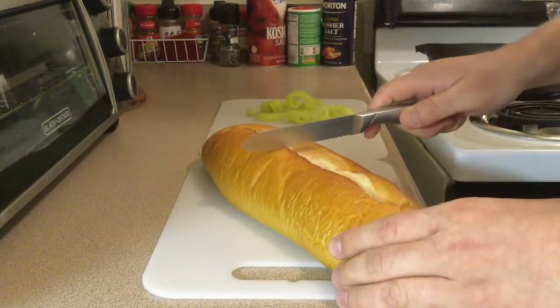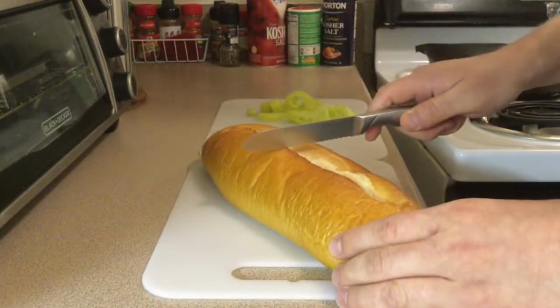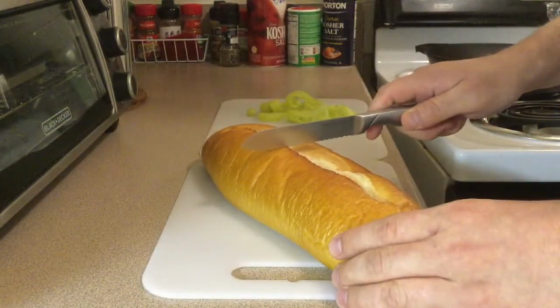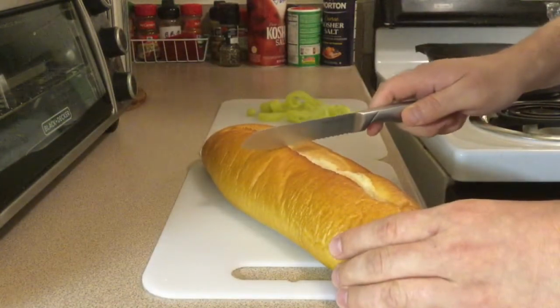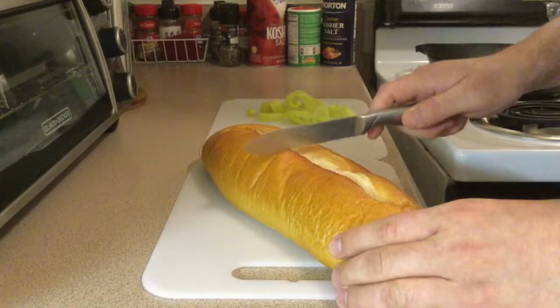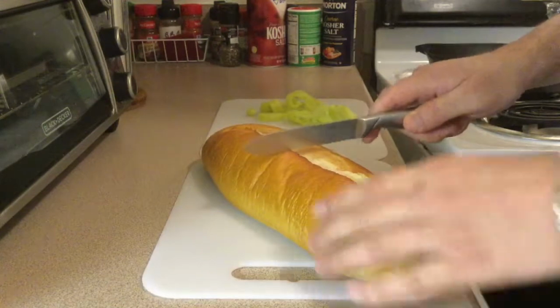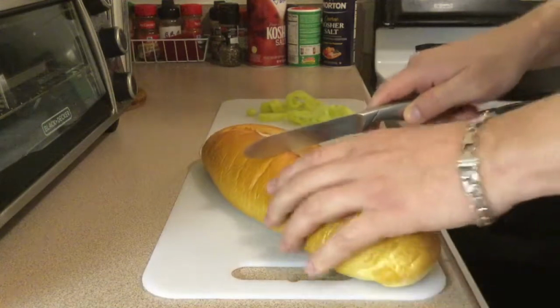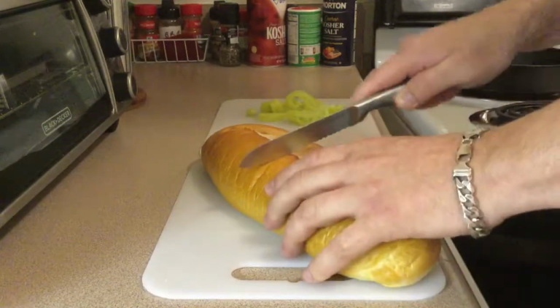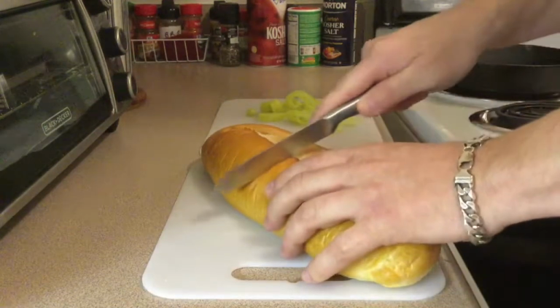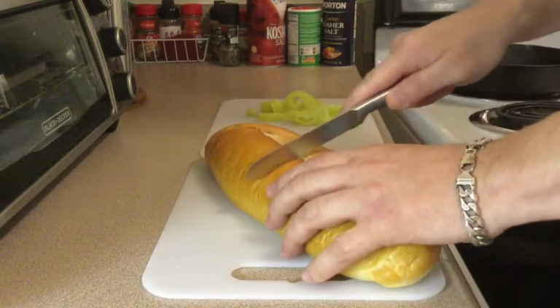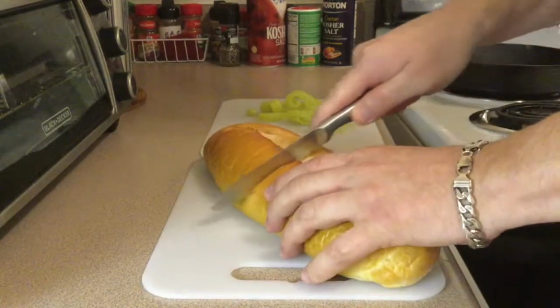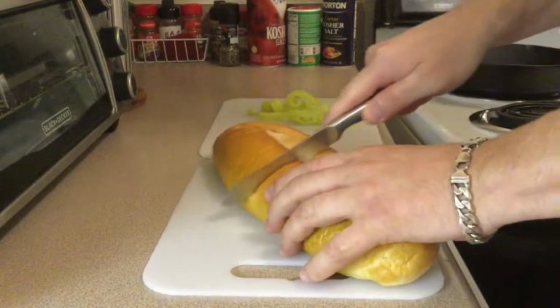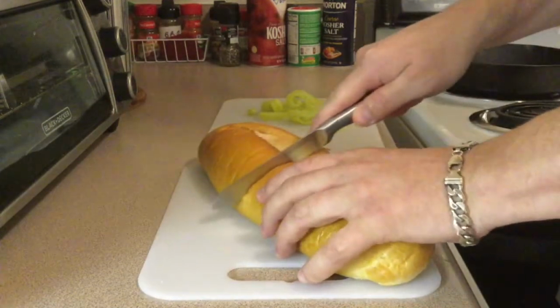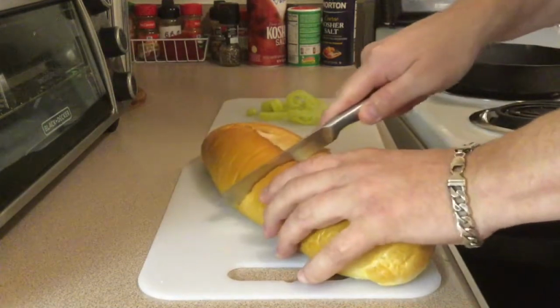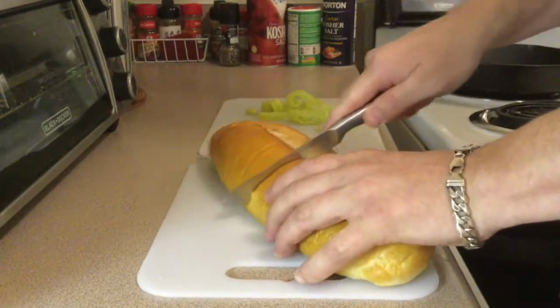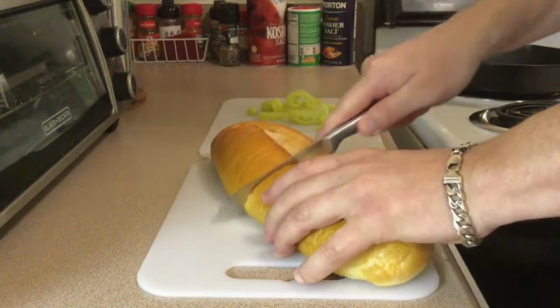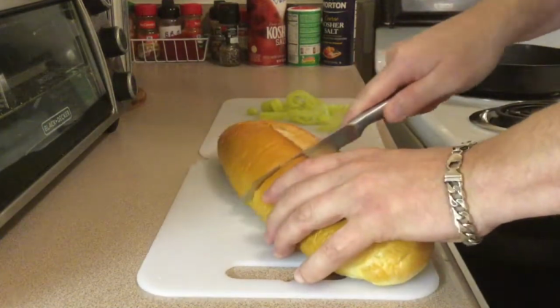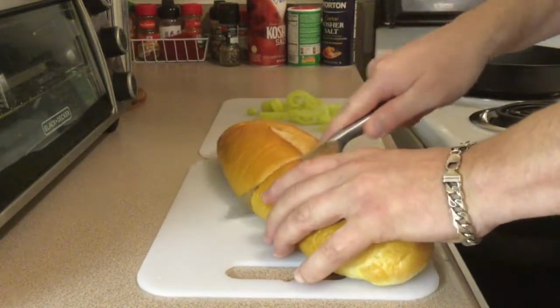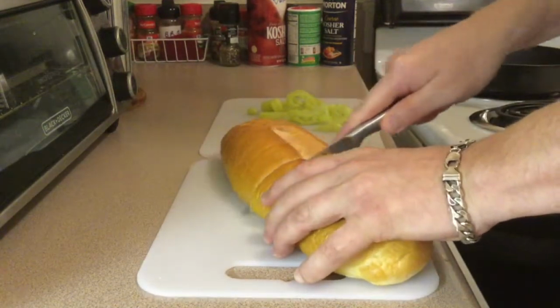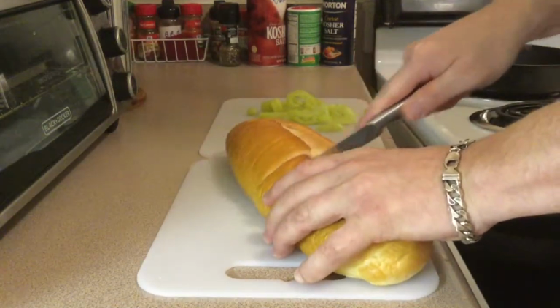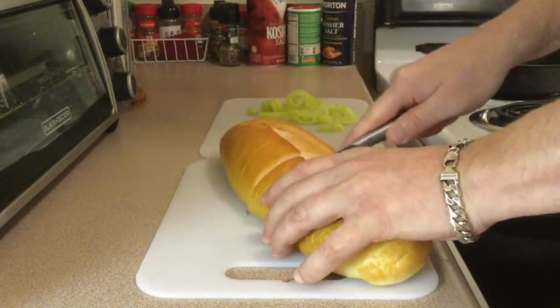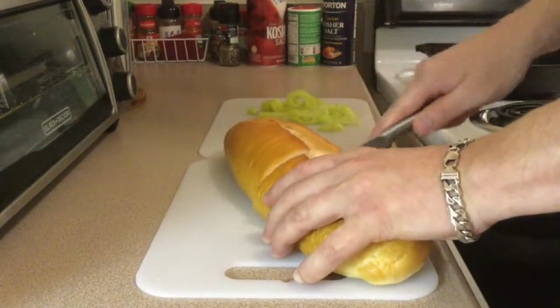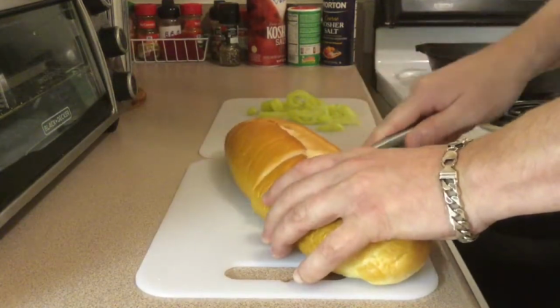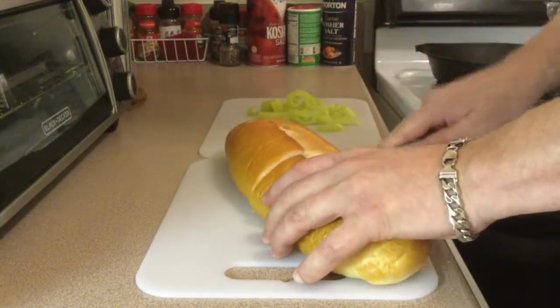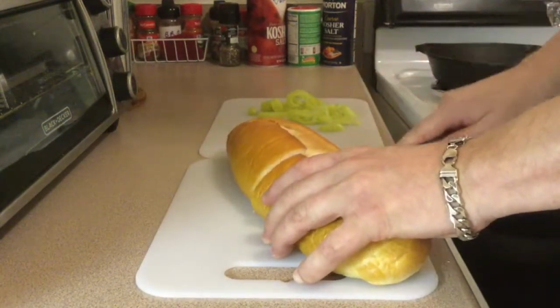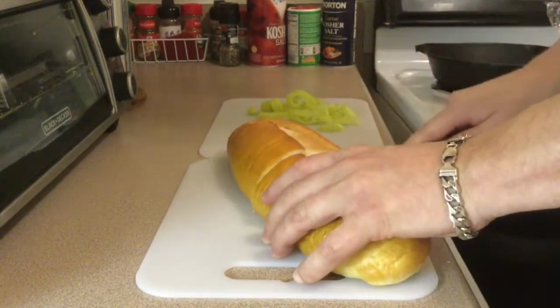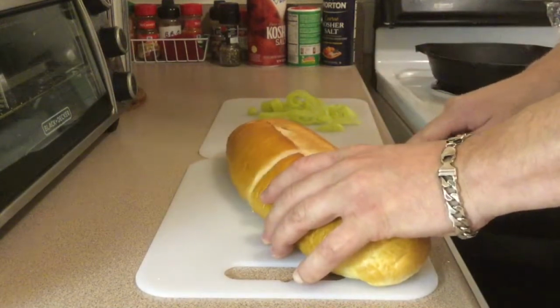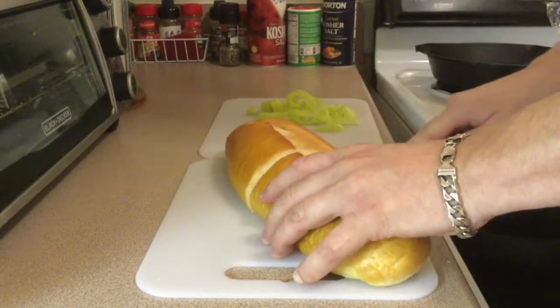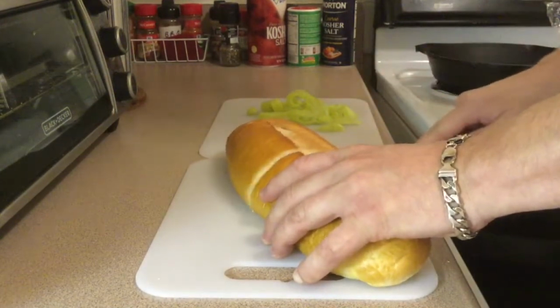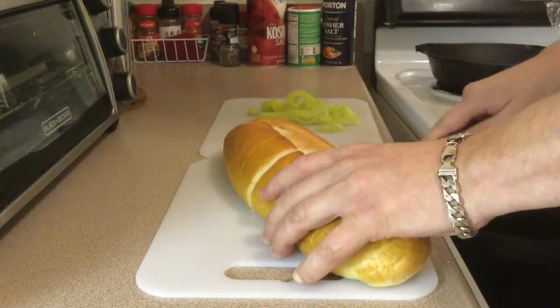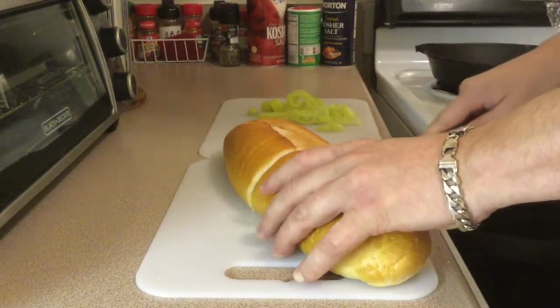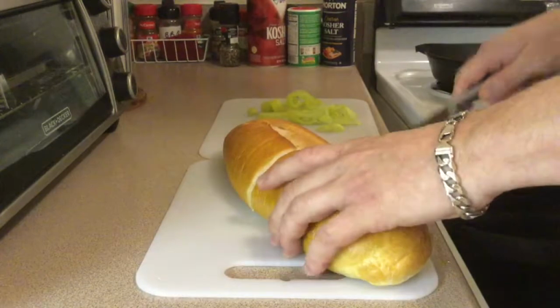Get your bread knife out. We're cutting about halfway through — it's about six inches.